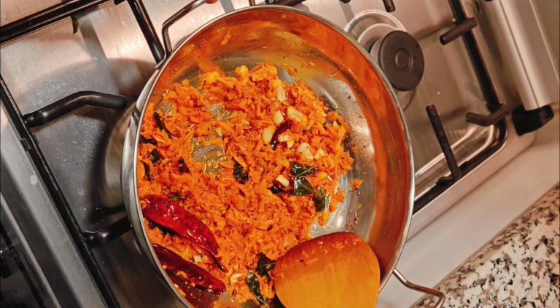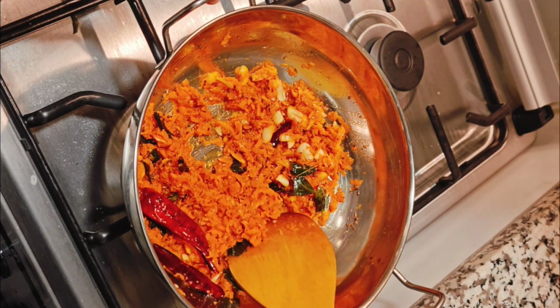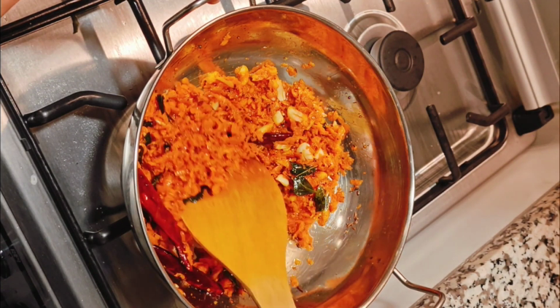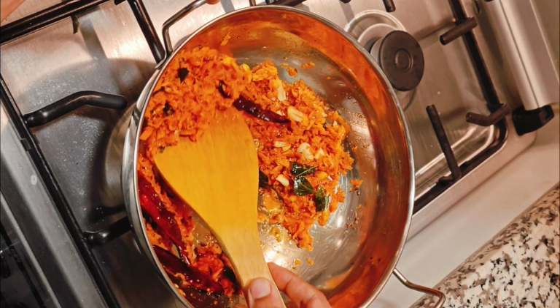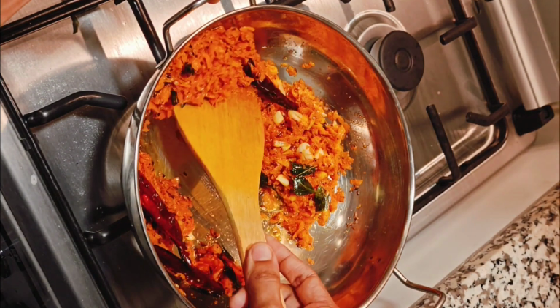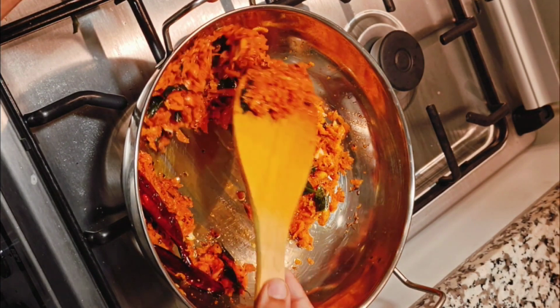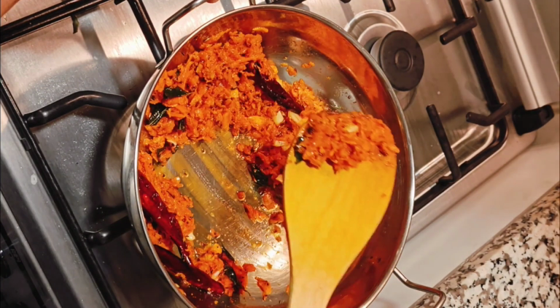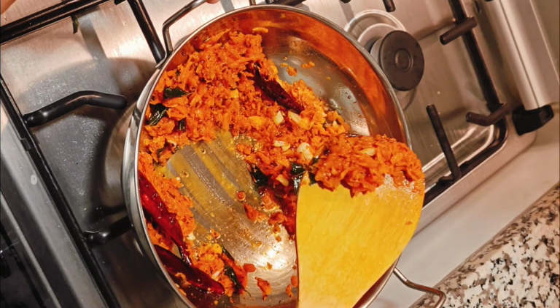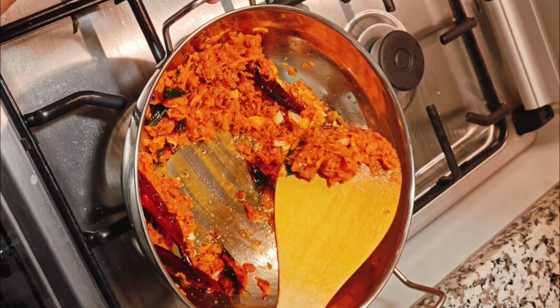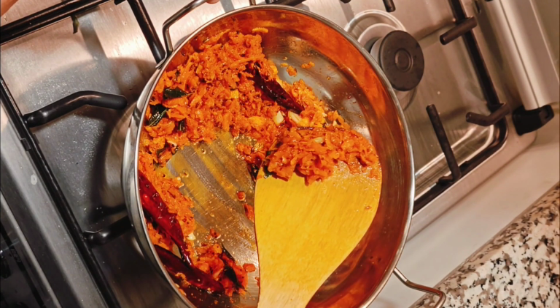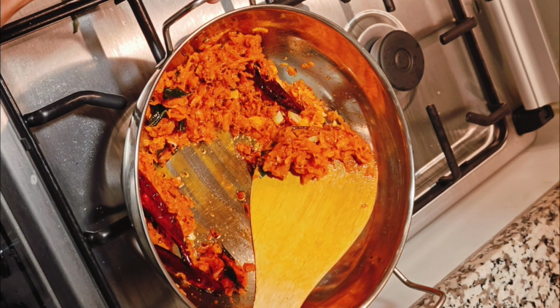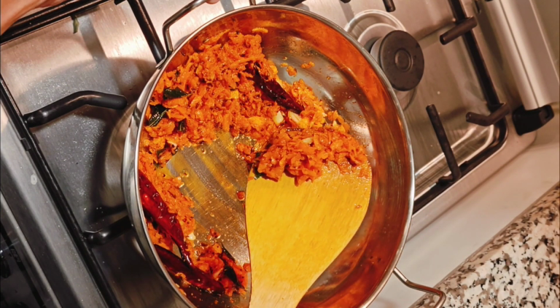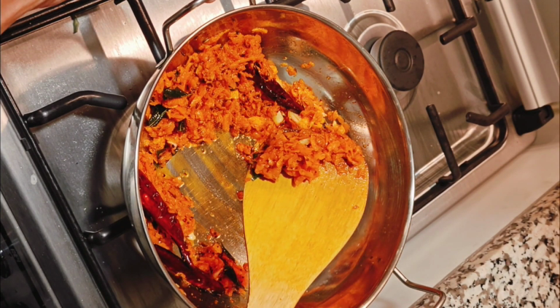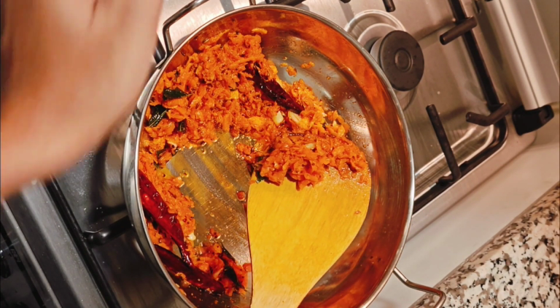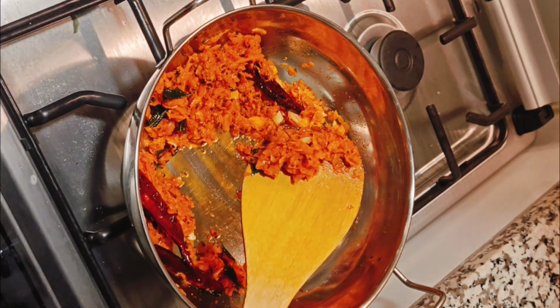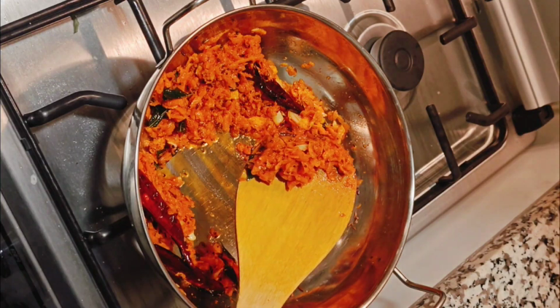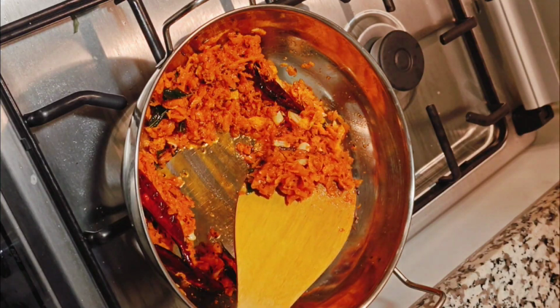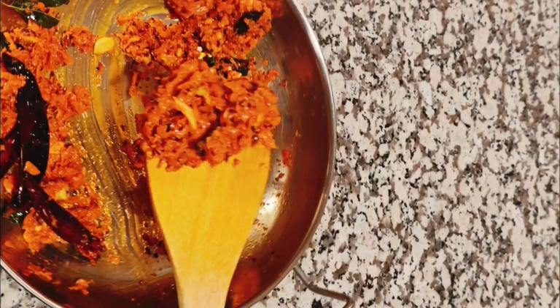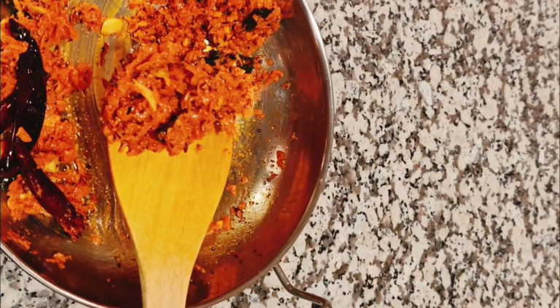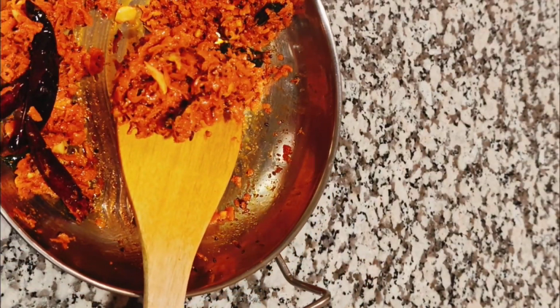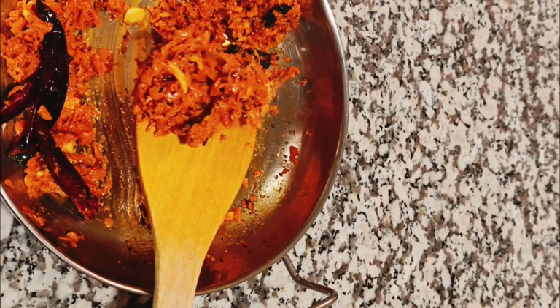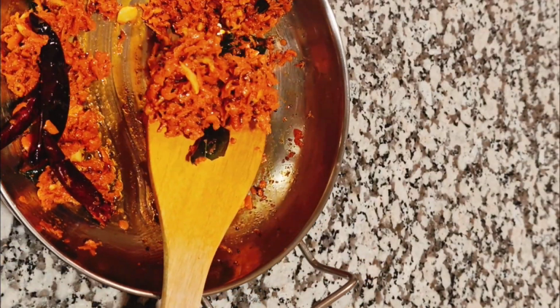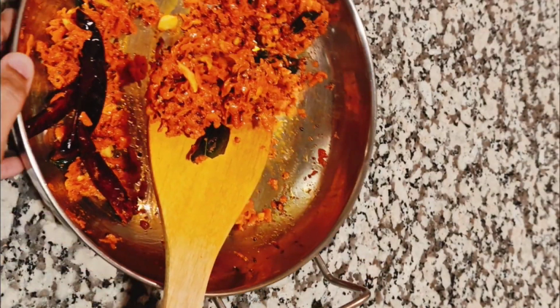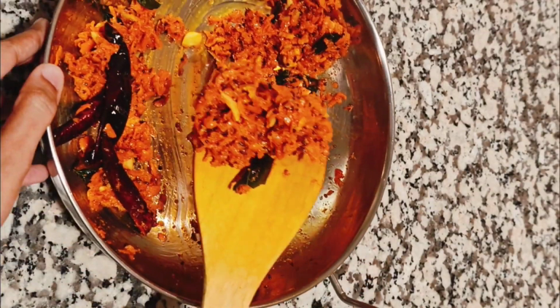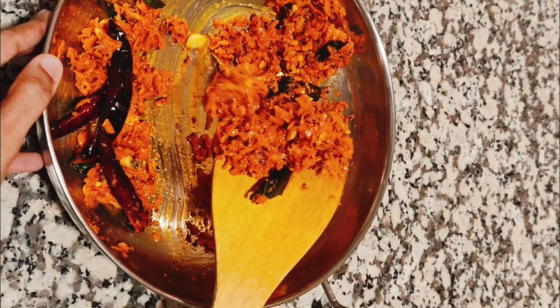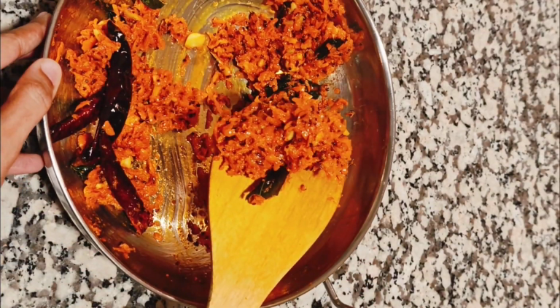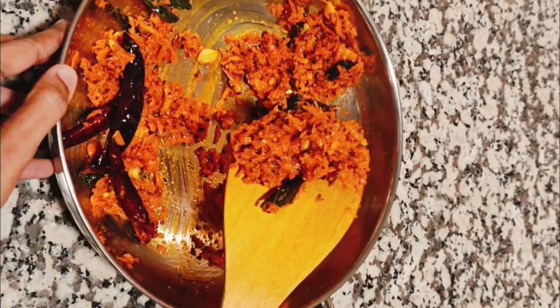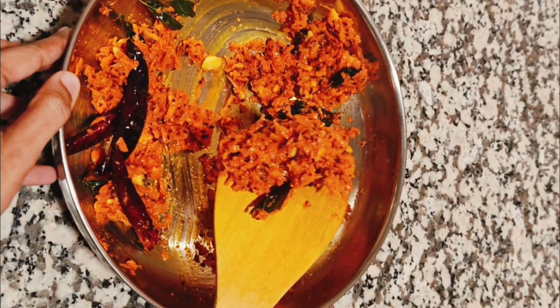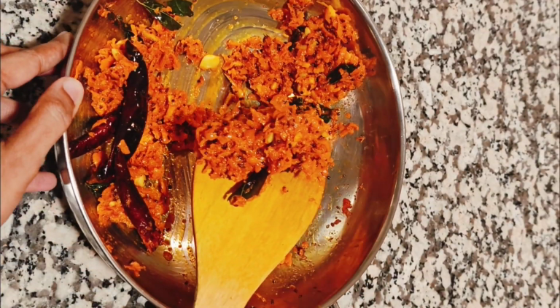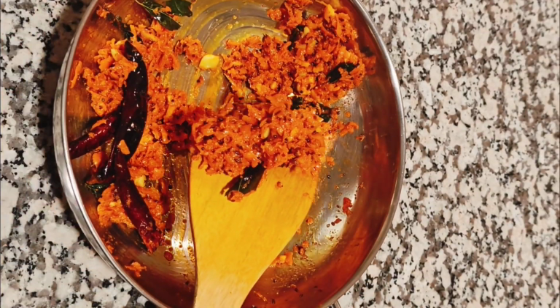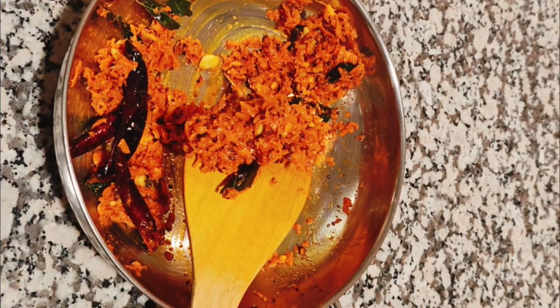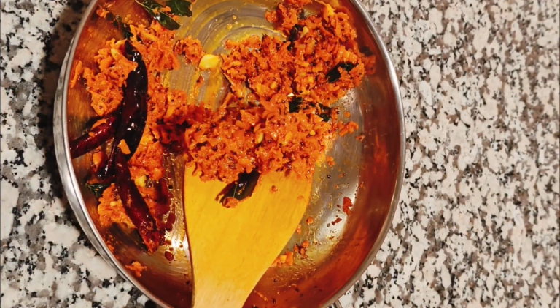Hi! Today's recipe is Carrot Pickle. This recipe is very simple and easy, and very good for the taste.